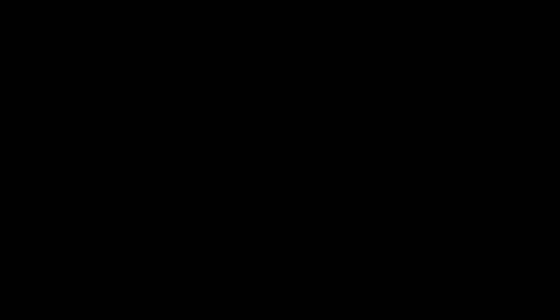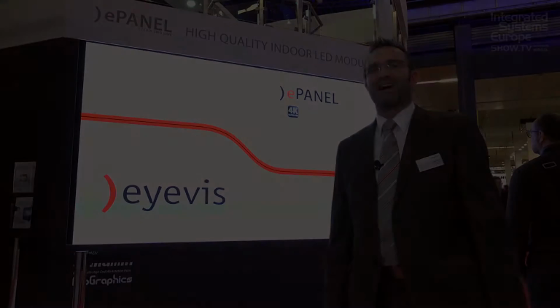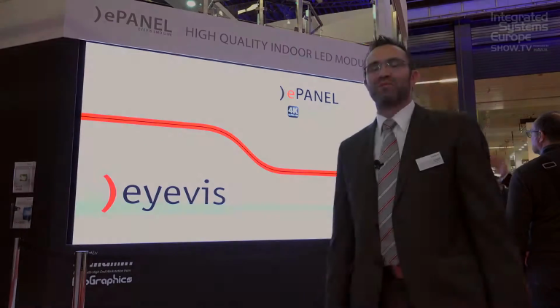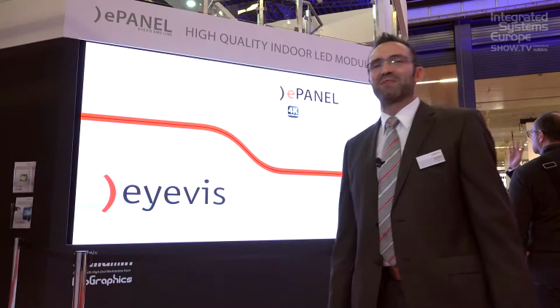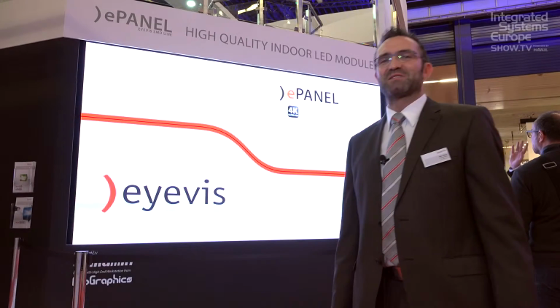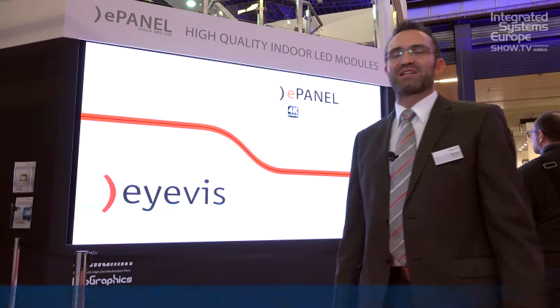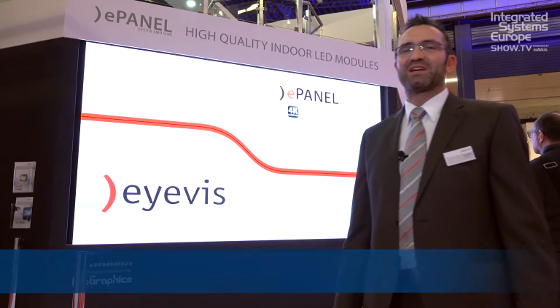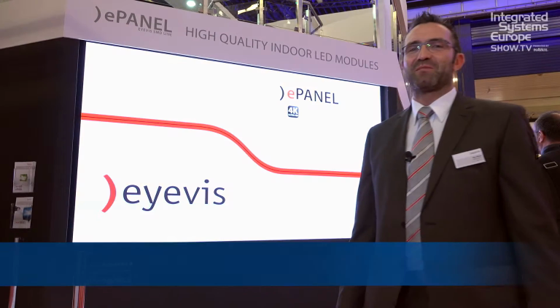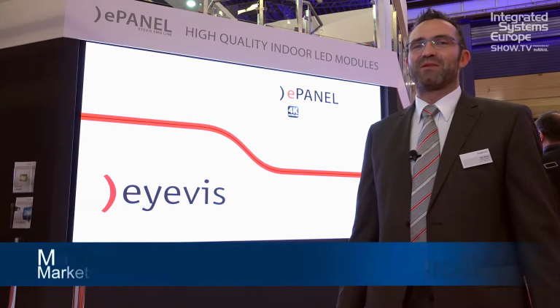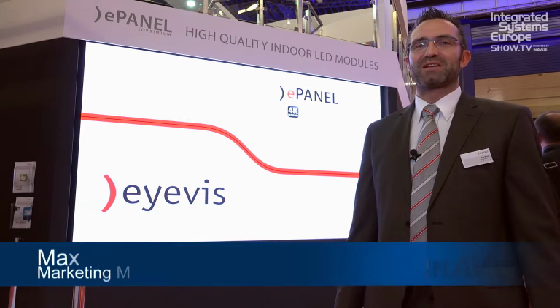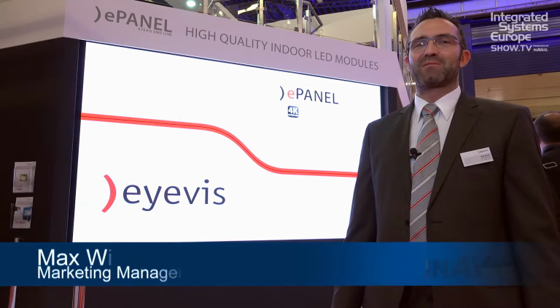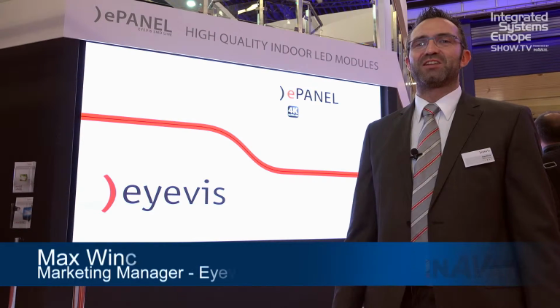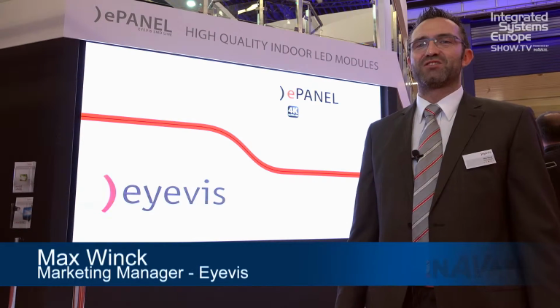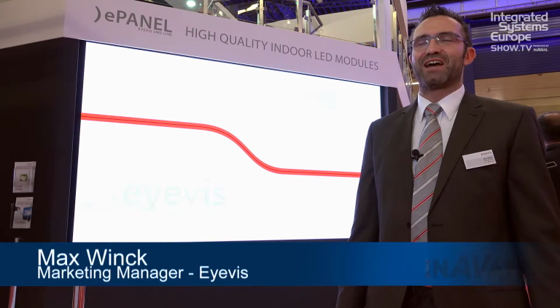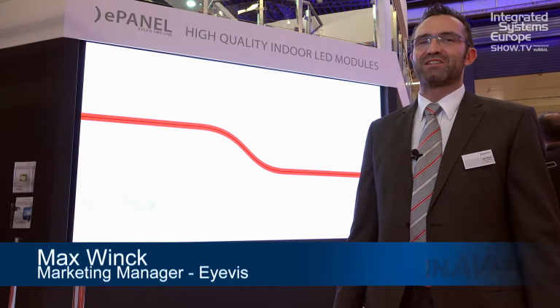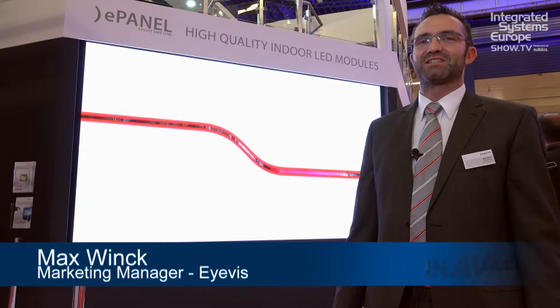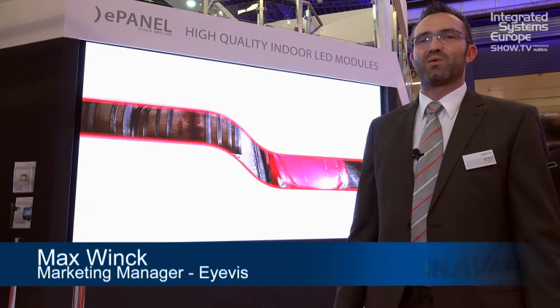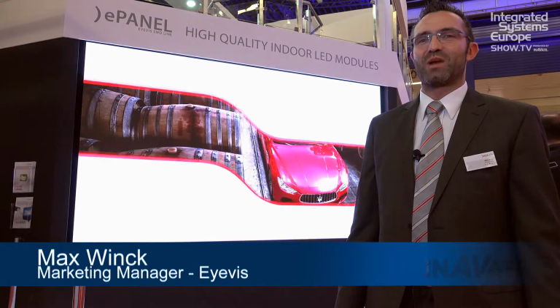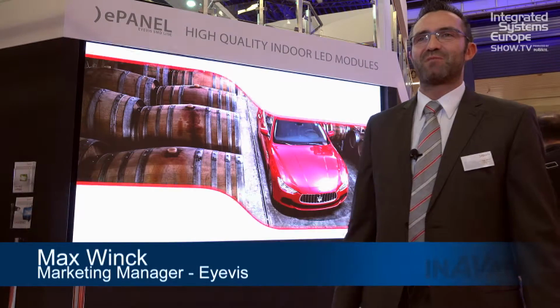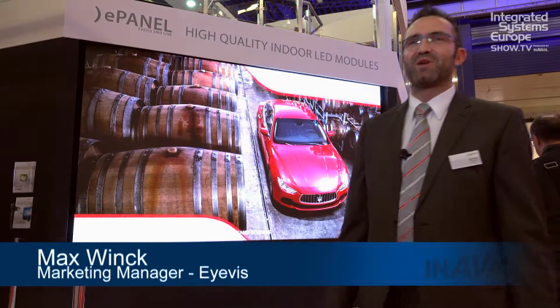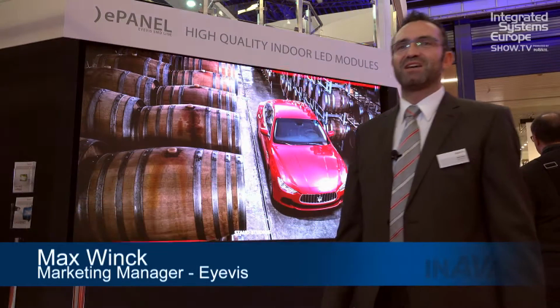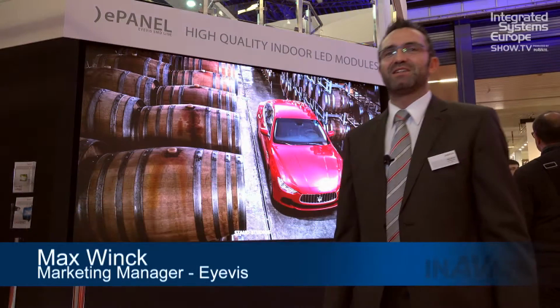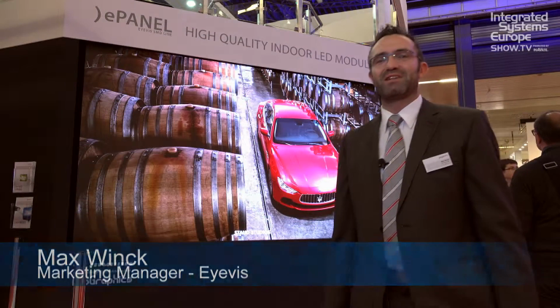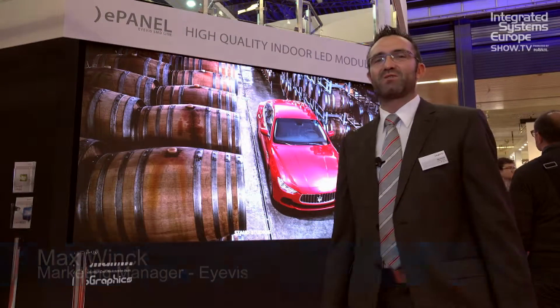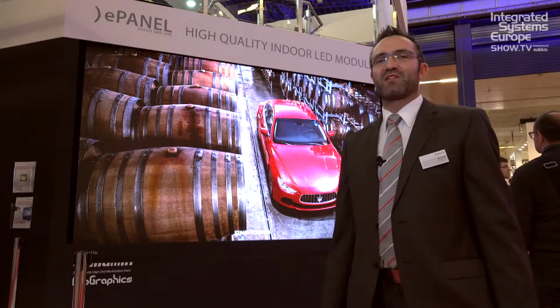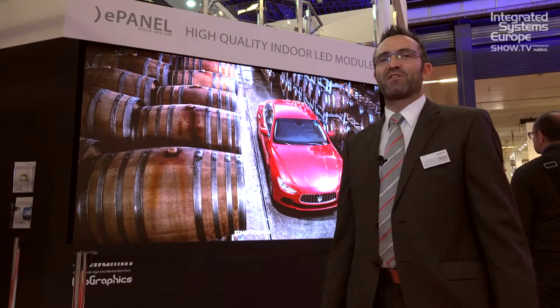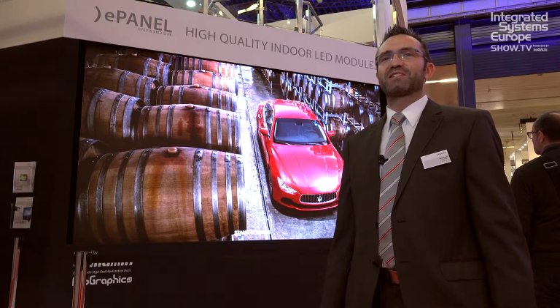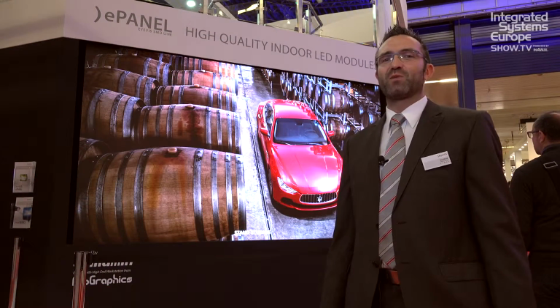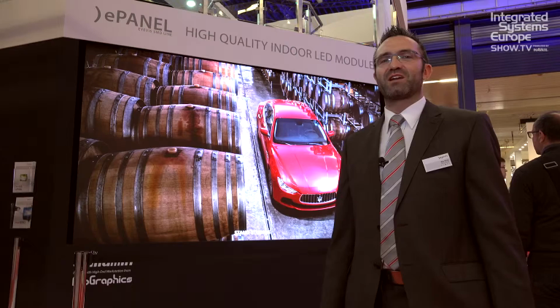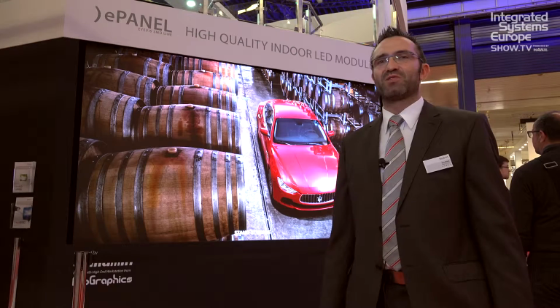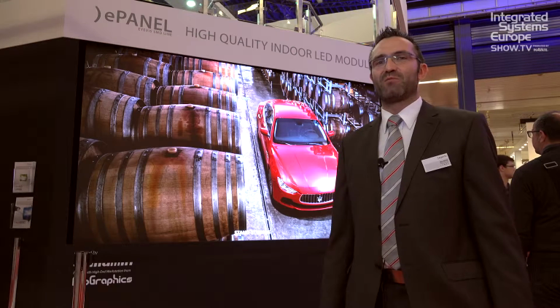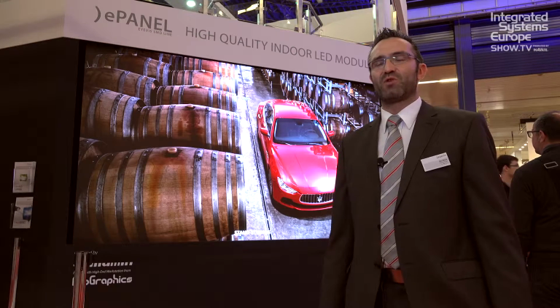Hello, my name is Max Wink. I'm the marketing manager at IVIS. Welcome to ISE 2016. Welcome to our booth.